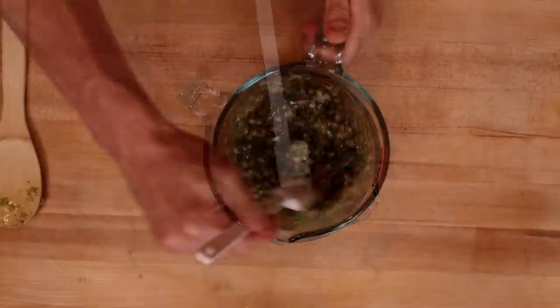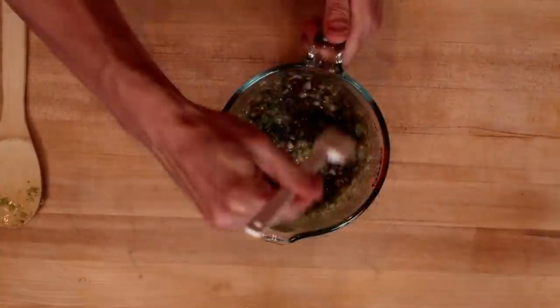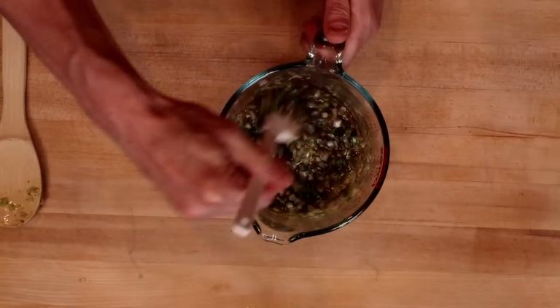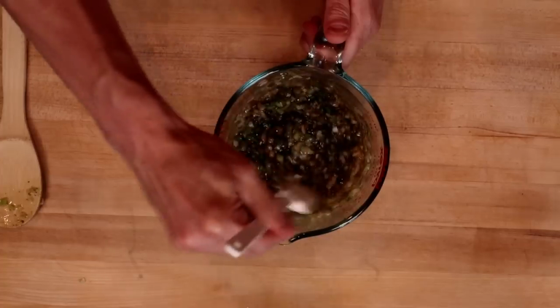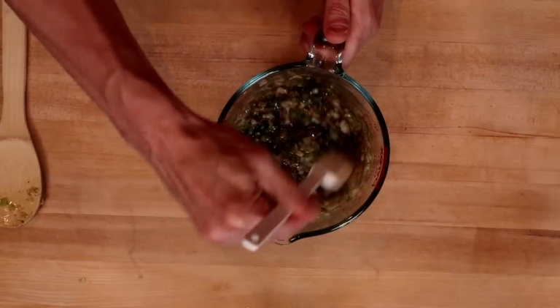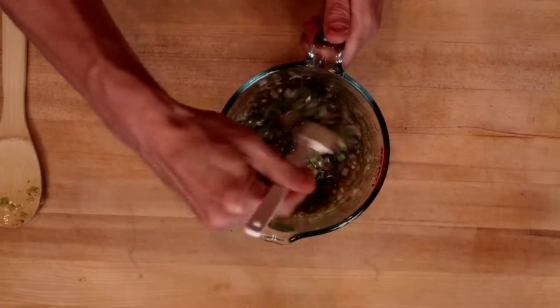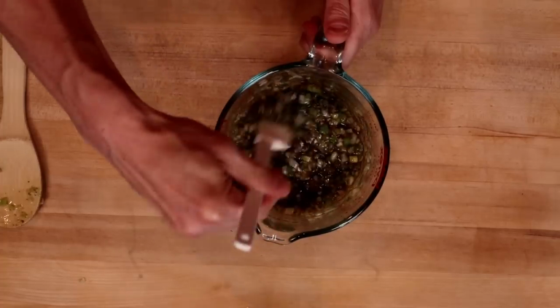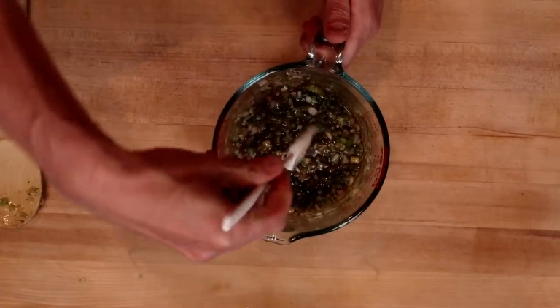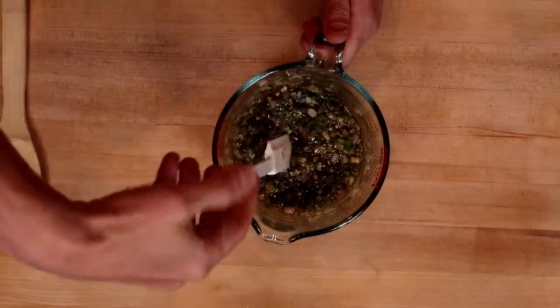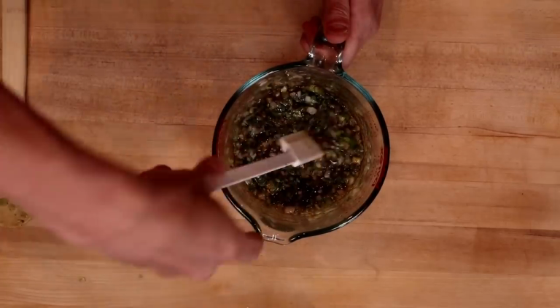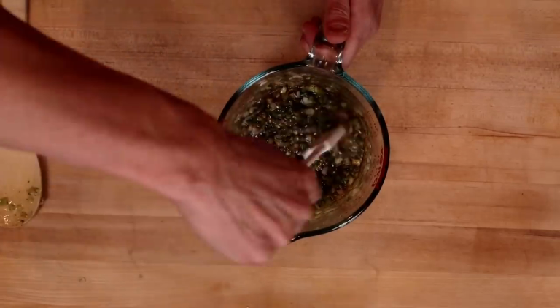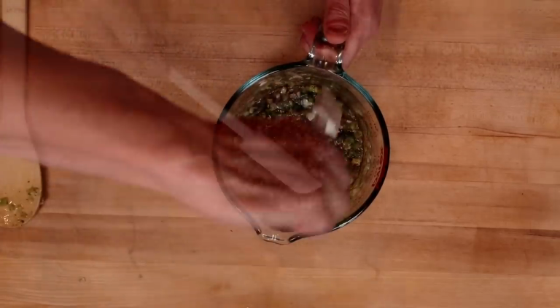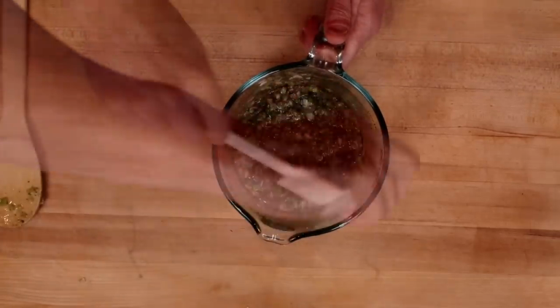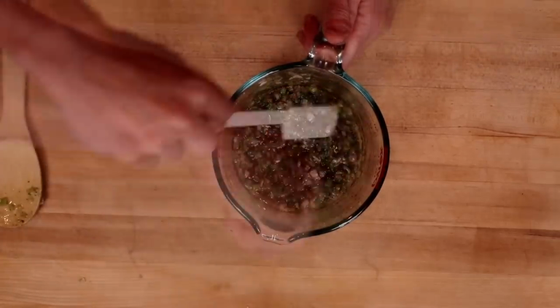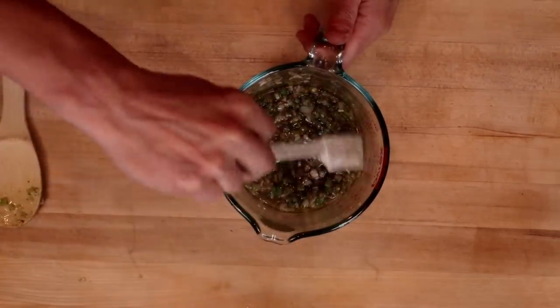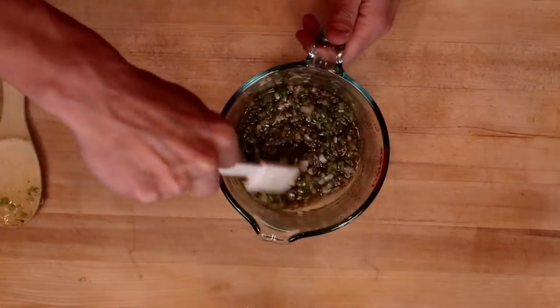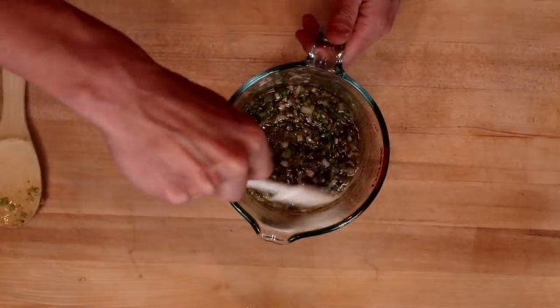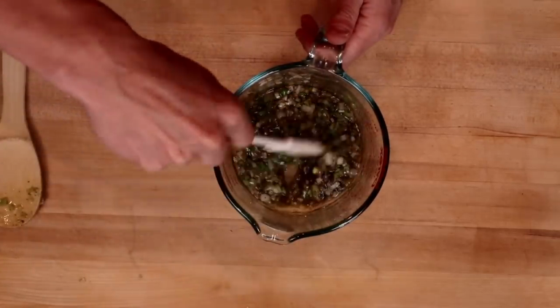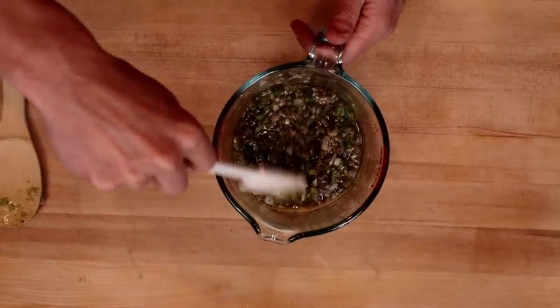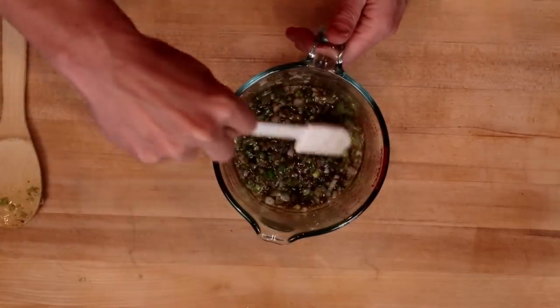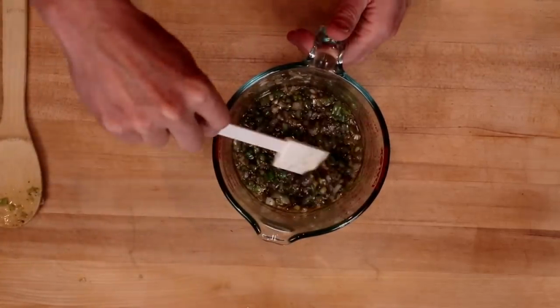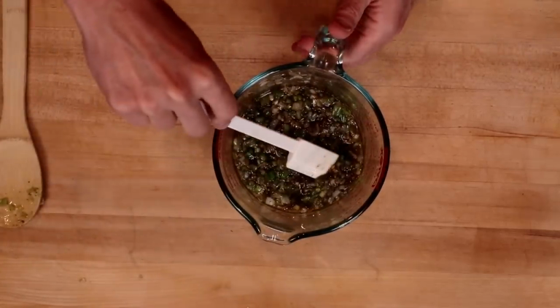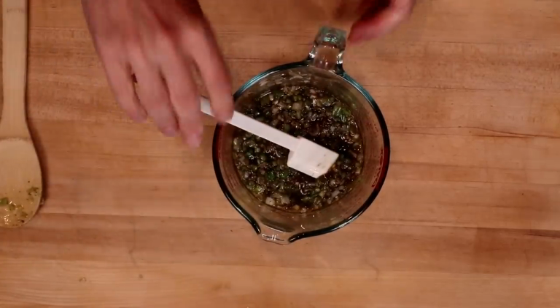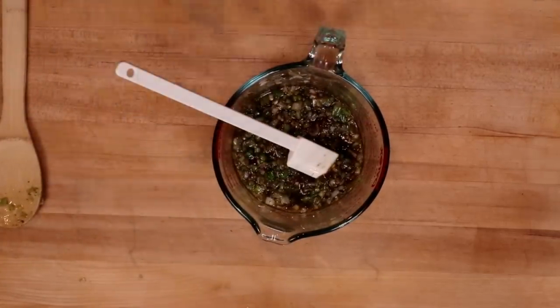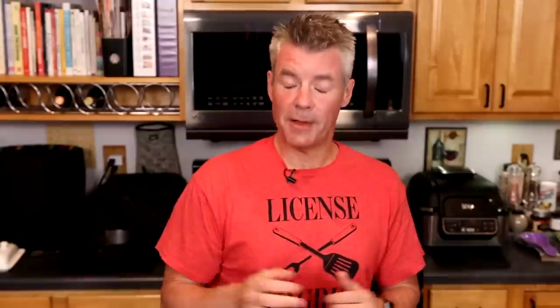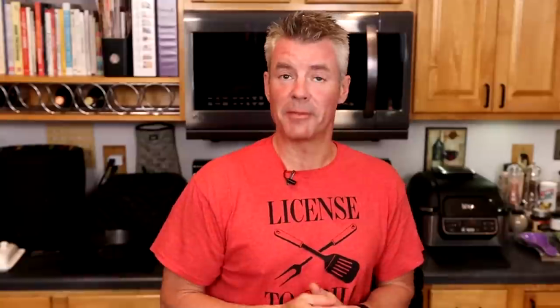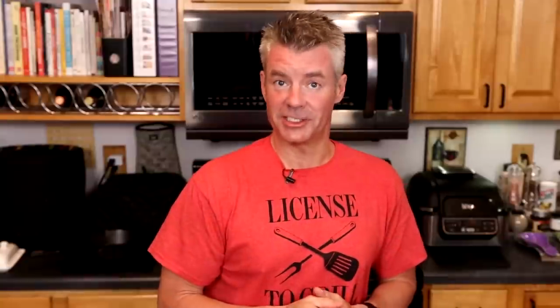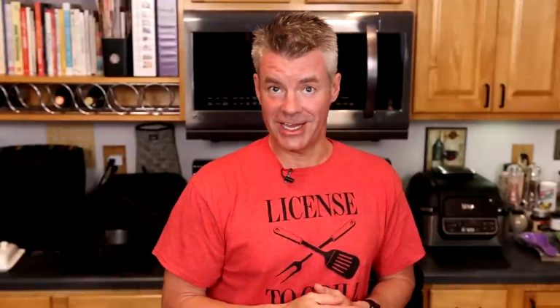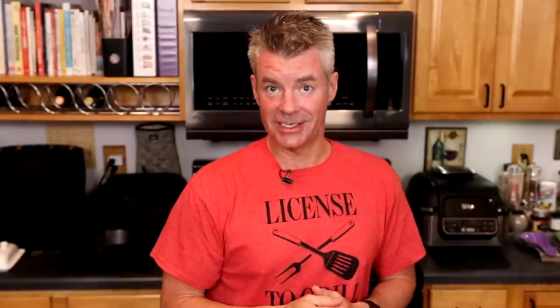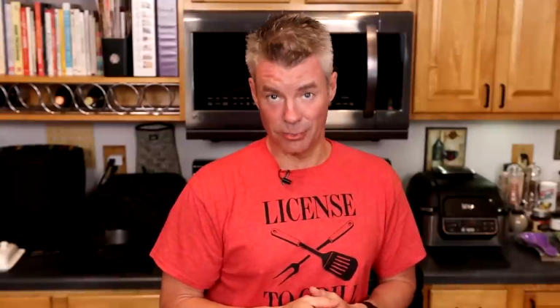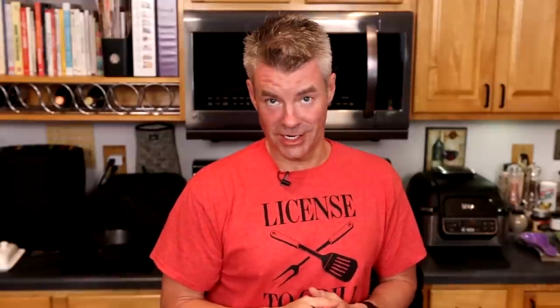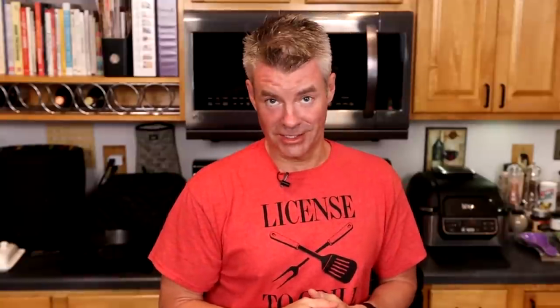Stir together, and then while this cools off, I'm going to make a steak to put it on.